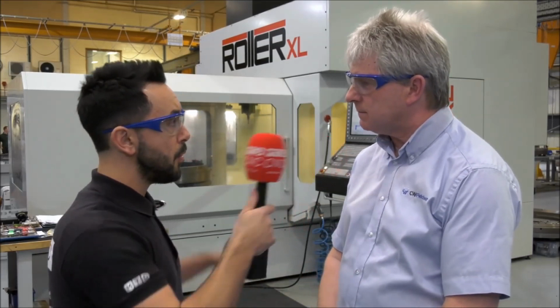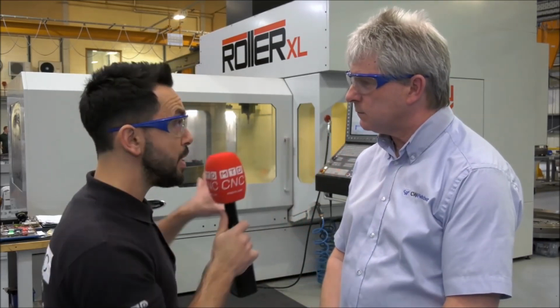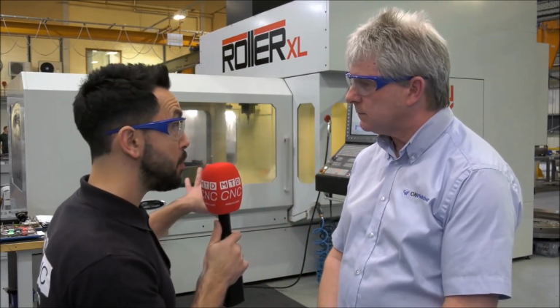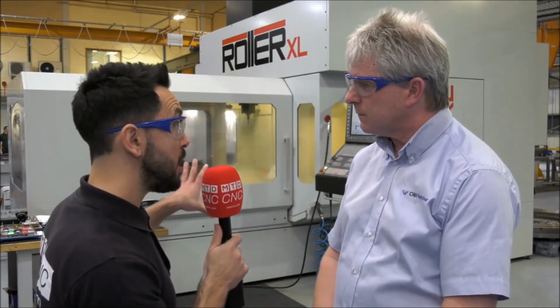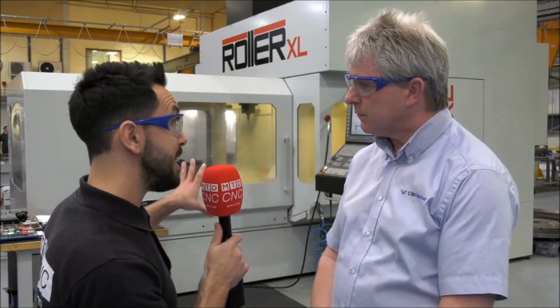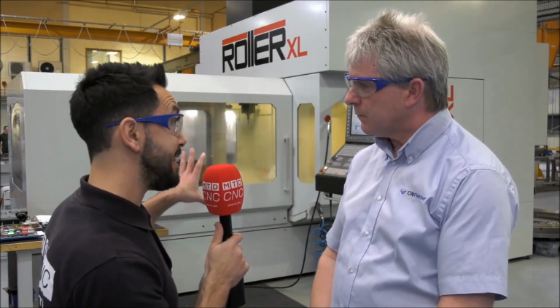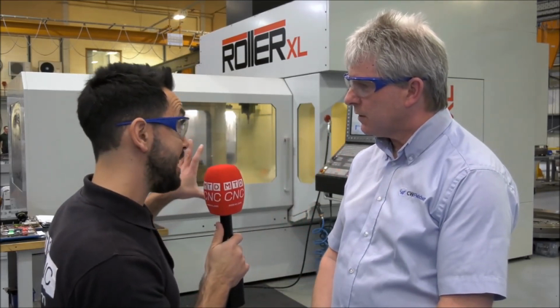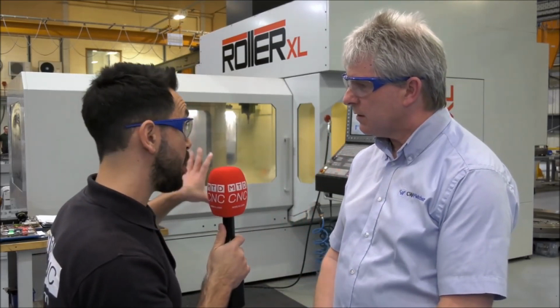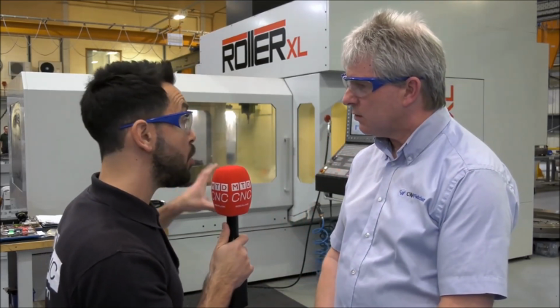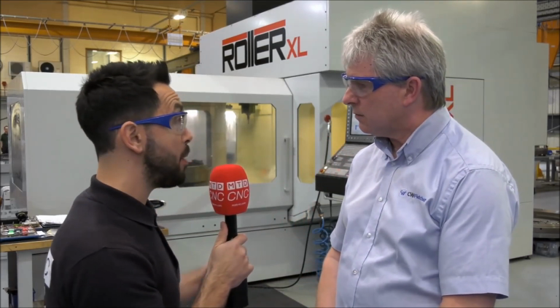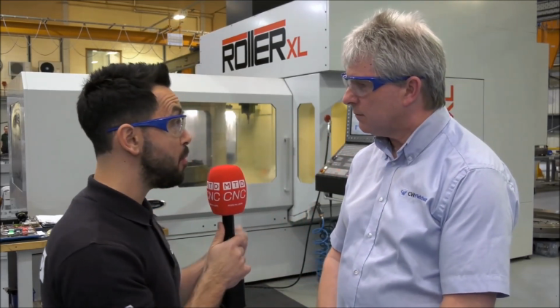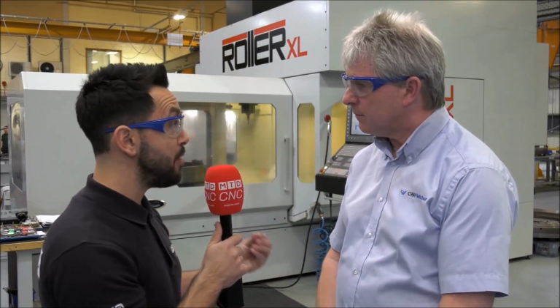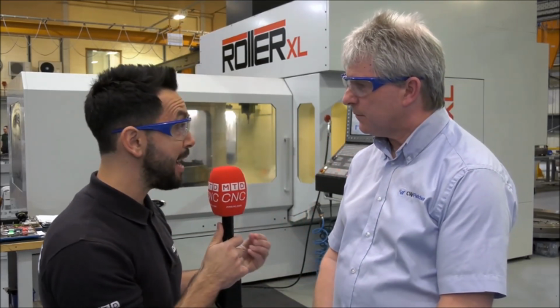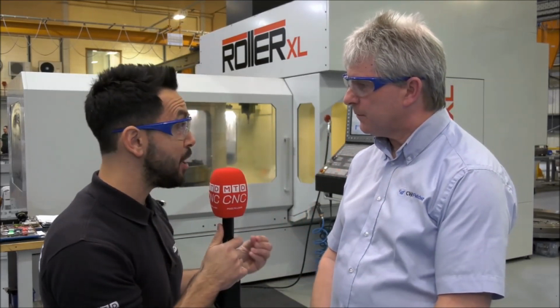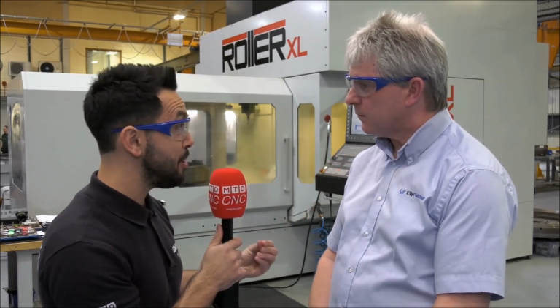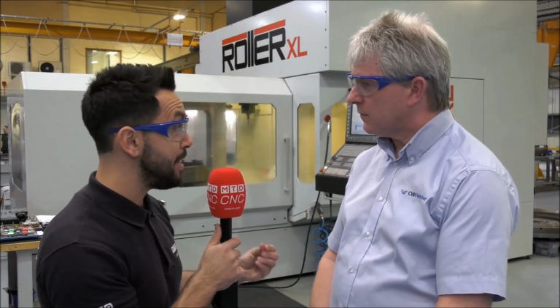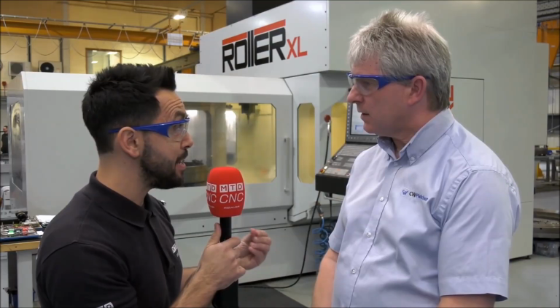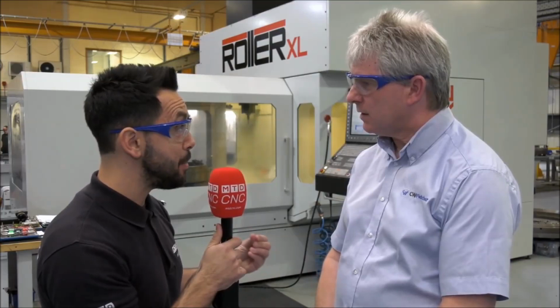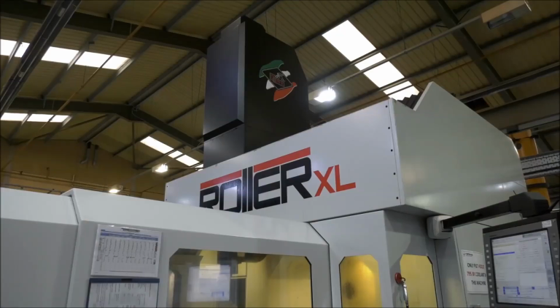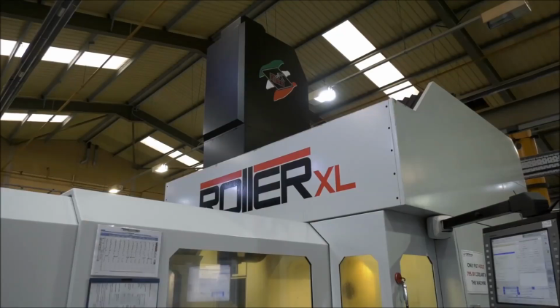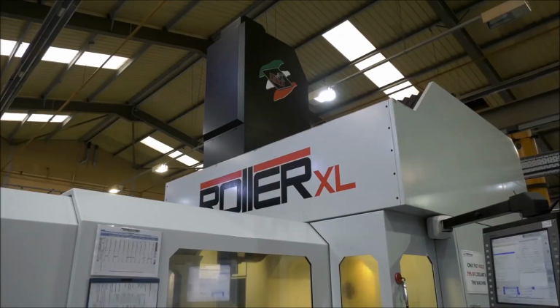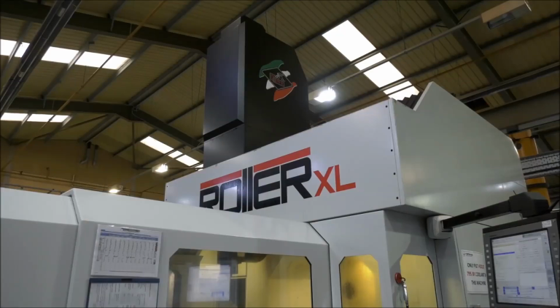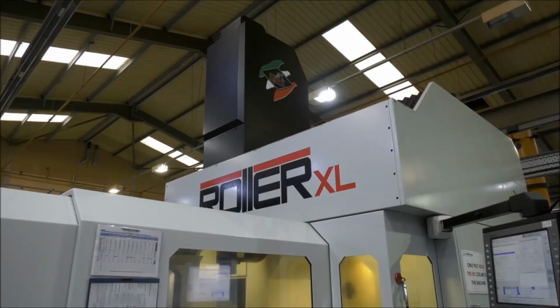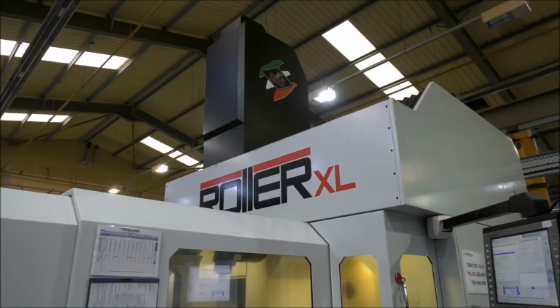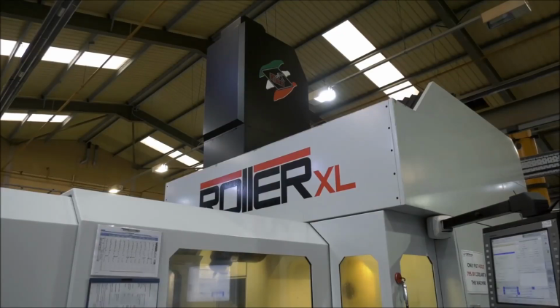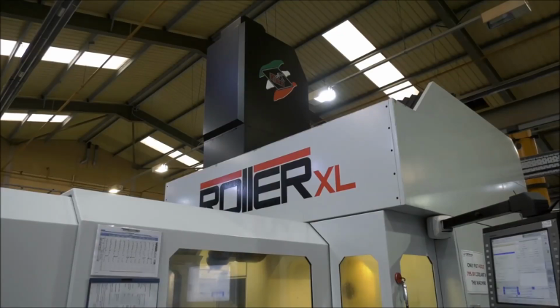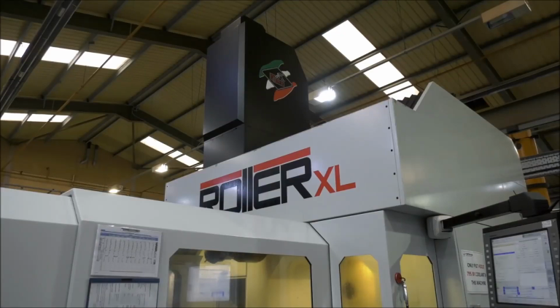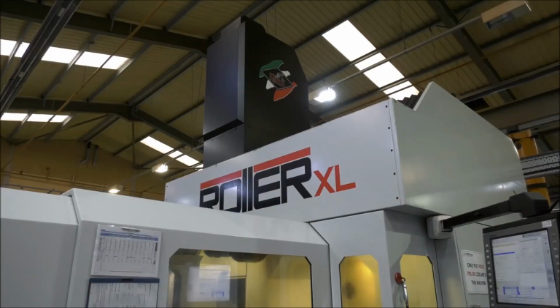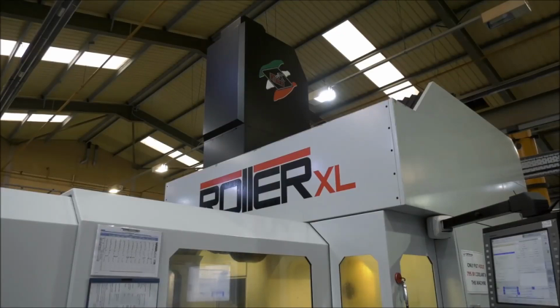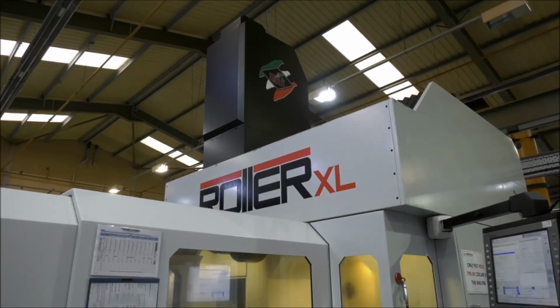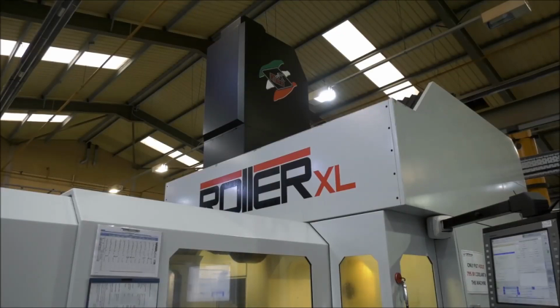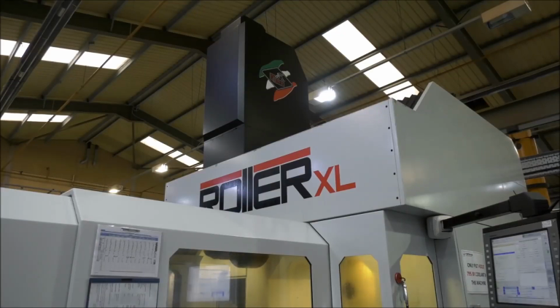But this machine is coping with the accuracy that you demand? I would say so, yes.